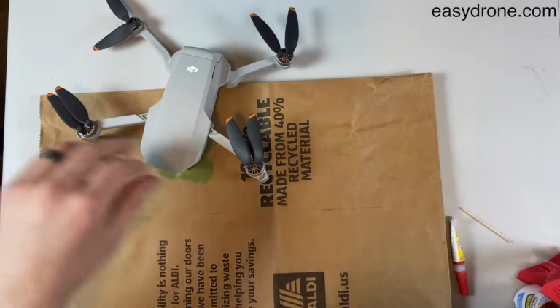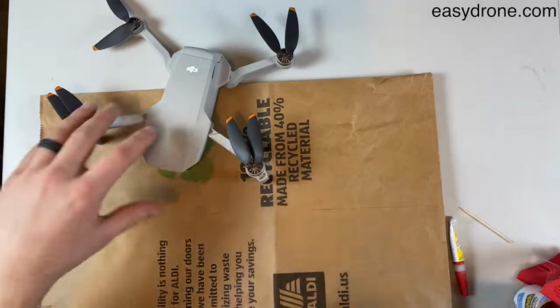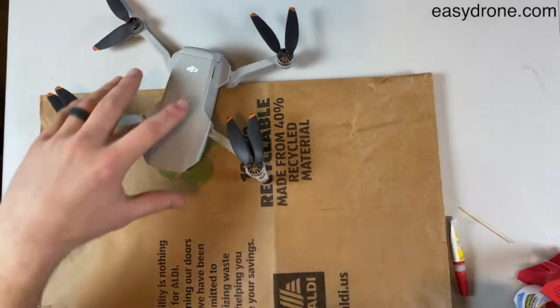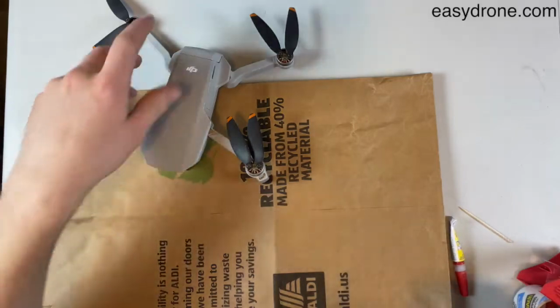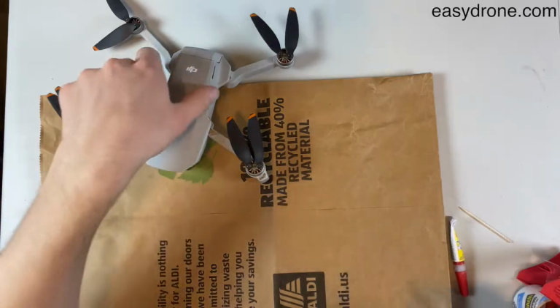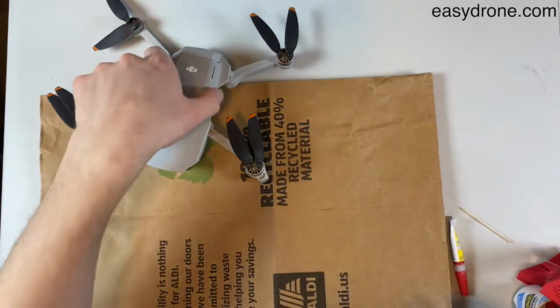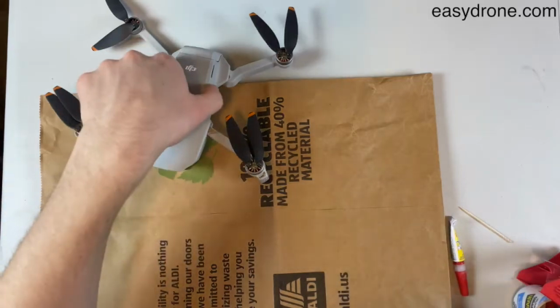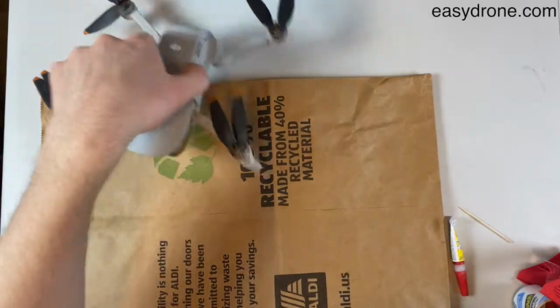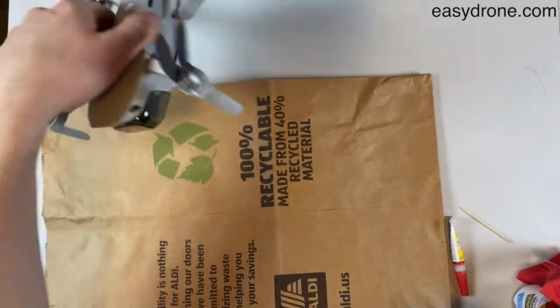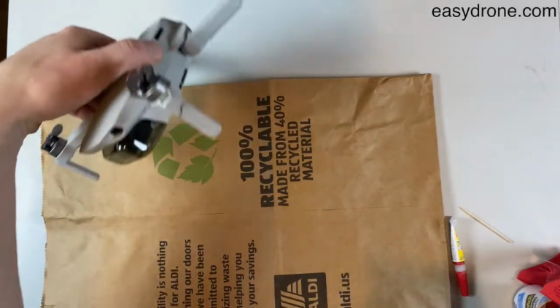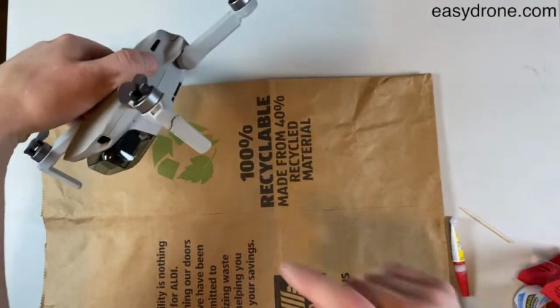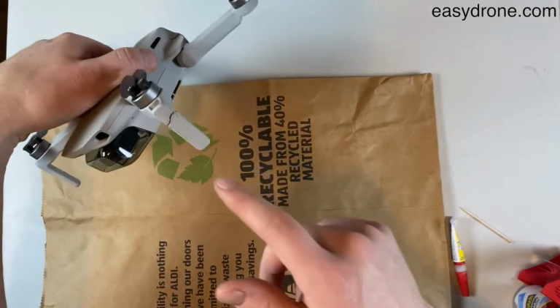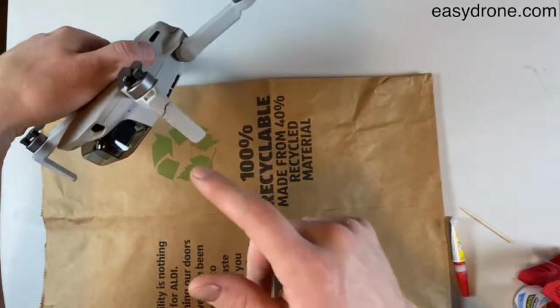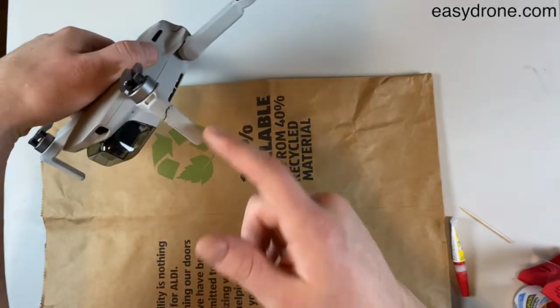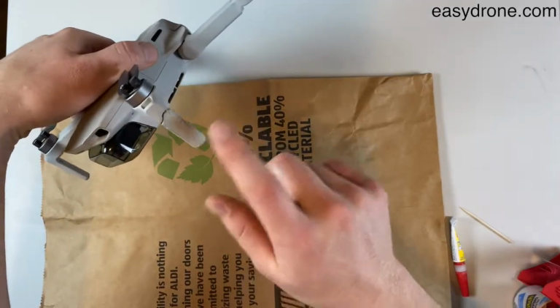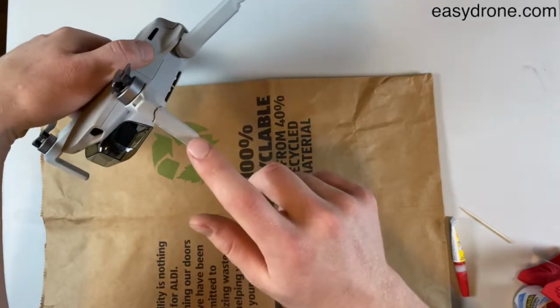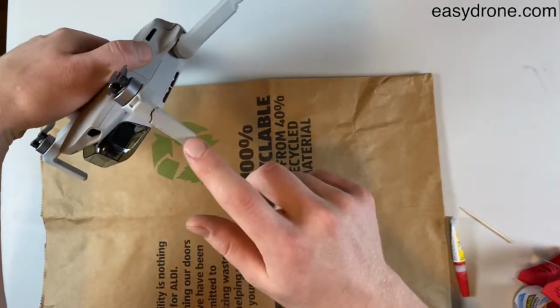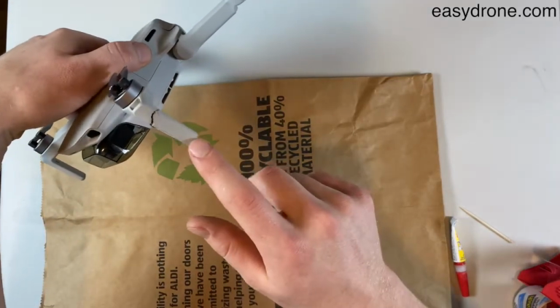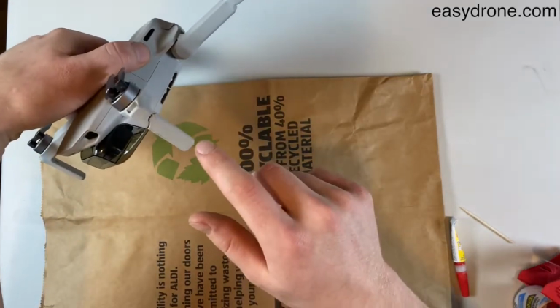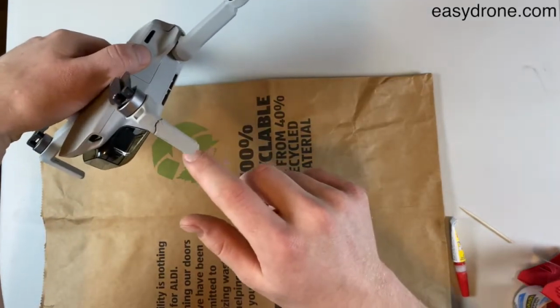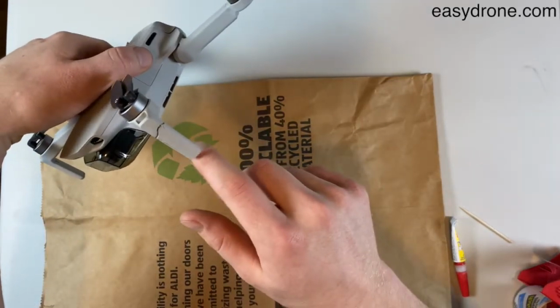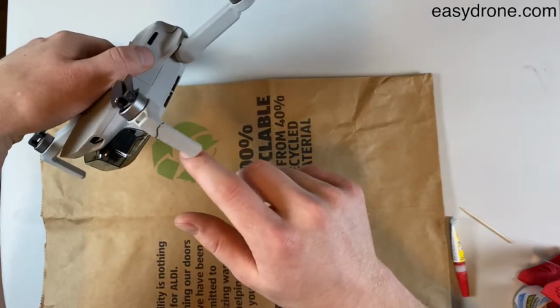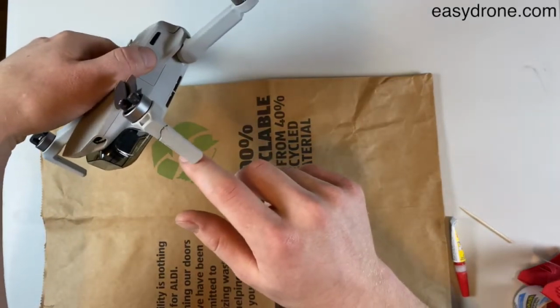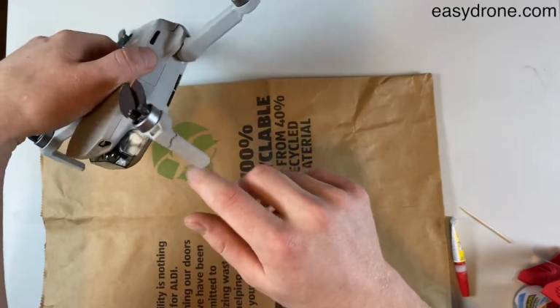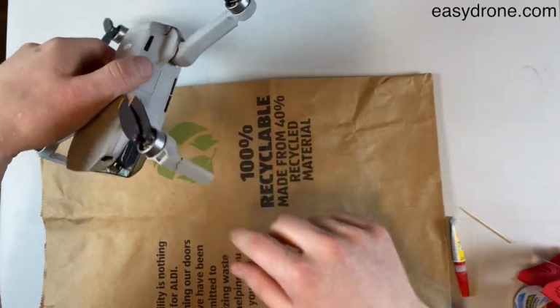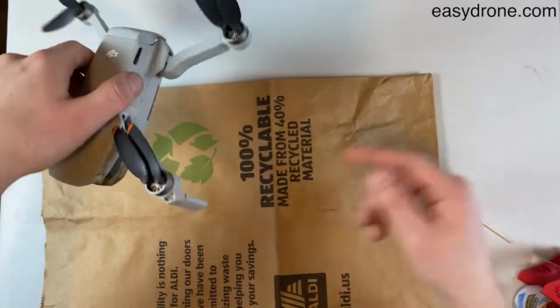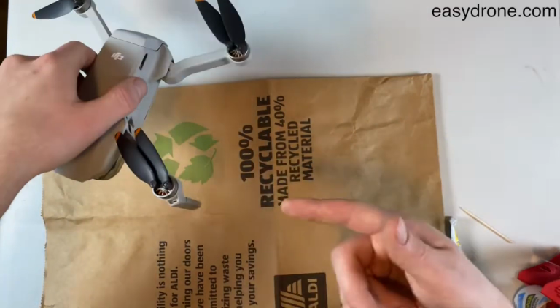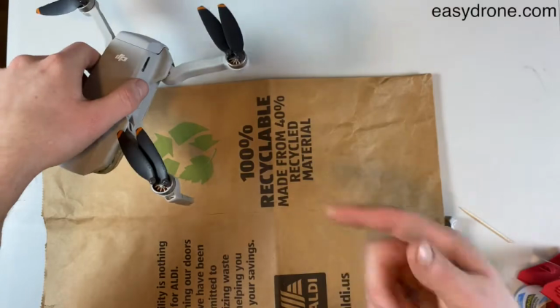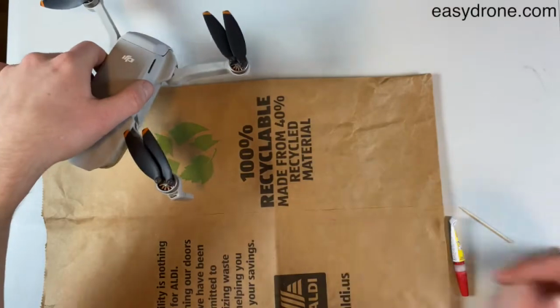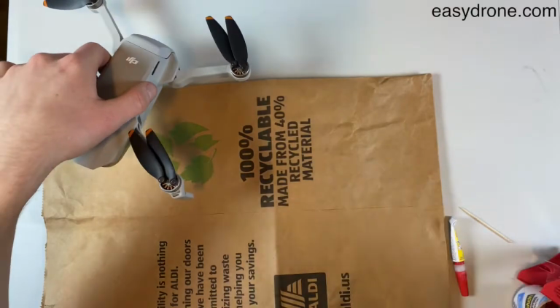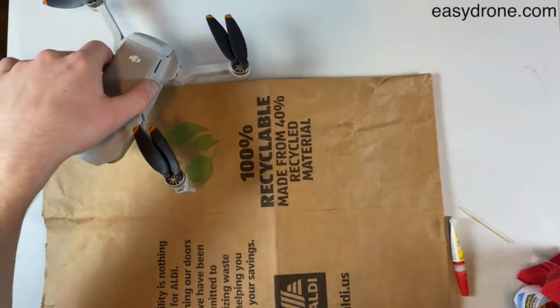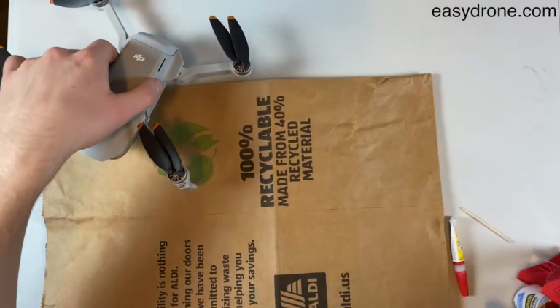Hey guys, so I just crashed my DJI Mini 2 and I snapped this little front arm off. I'm gonna show you guys how to fix that.